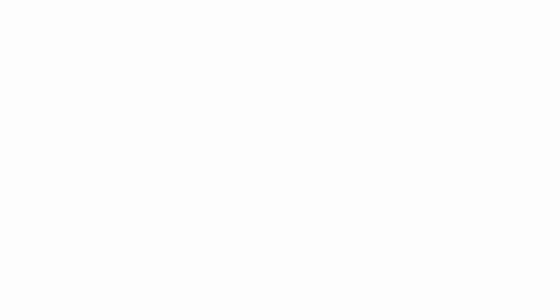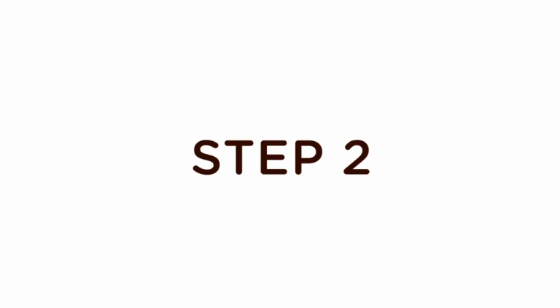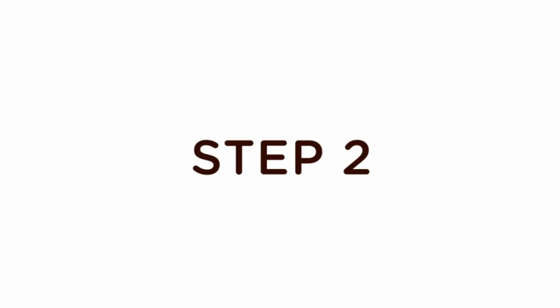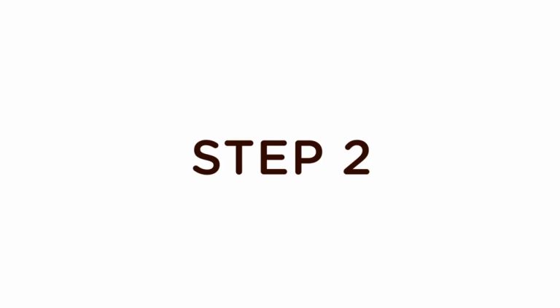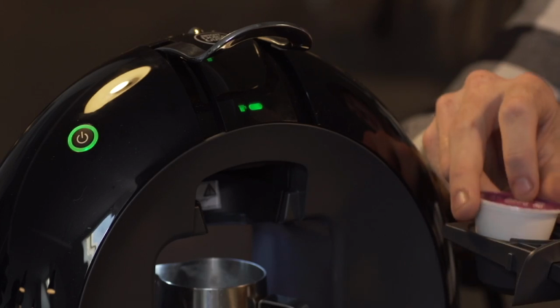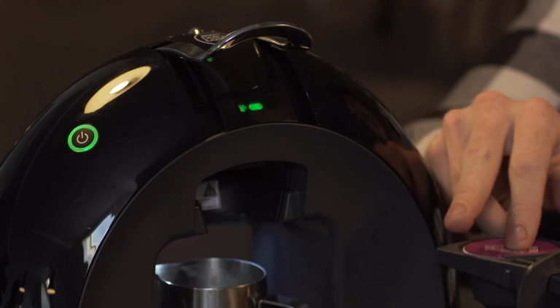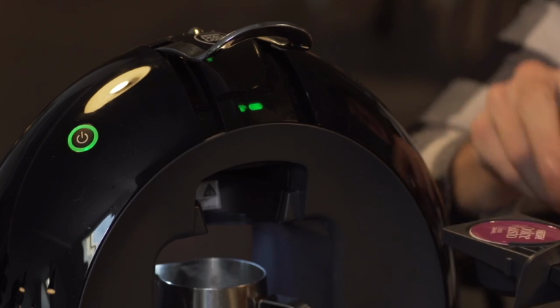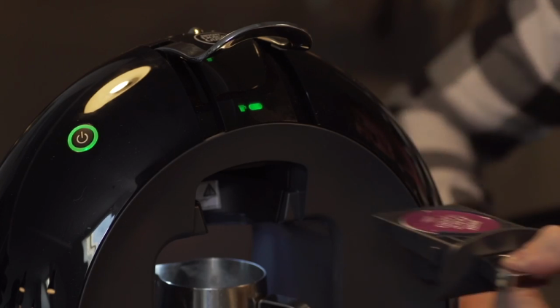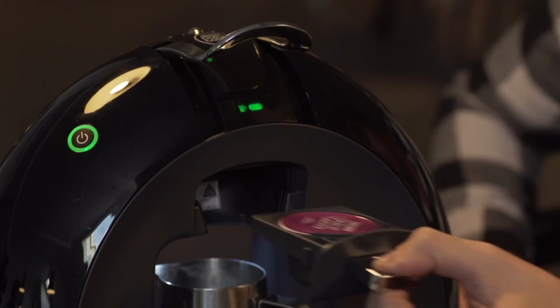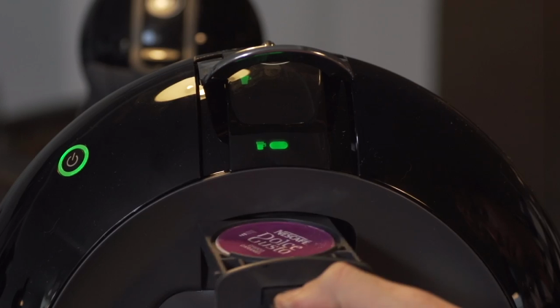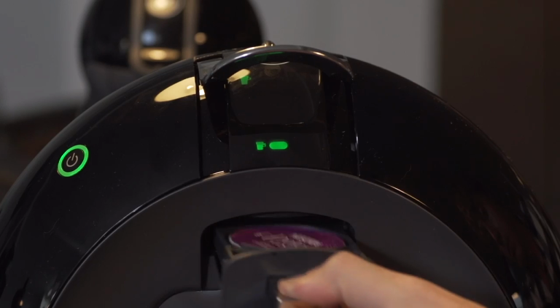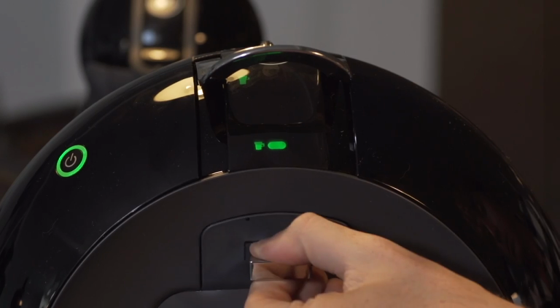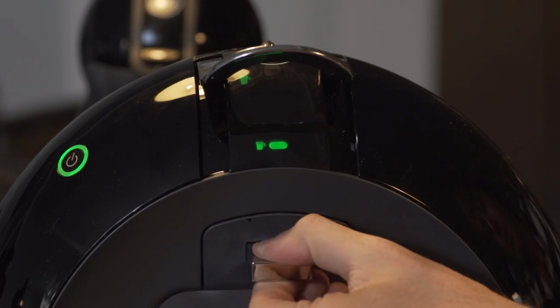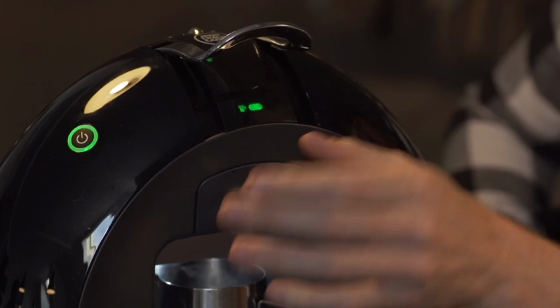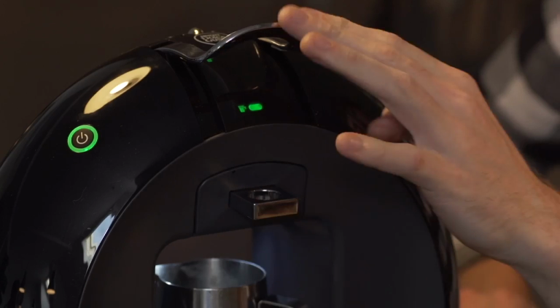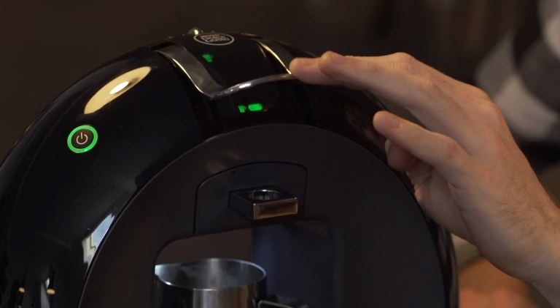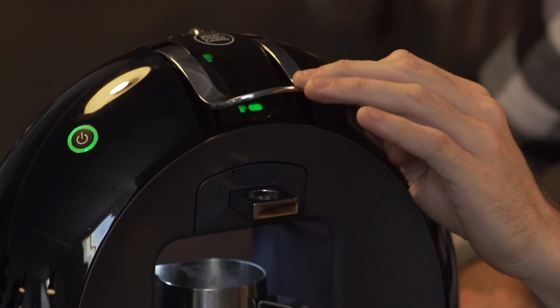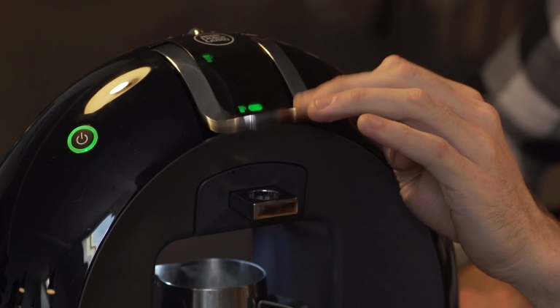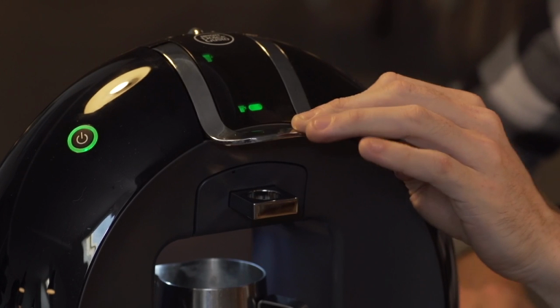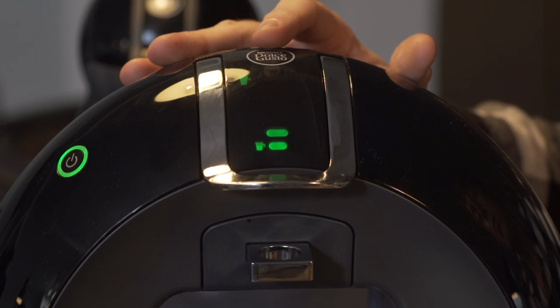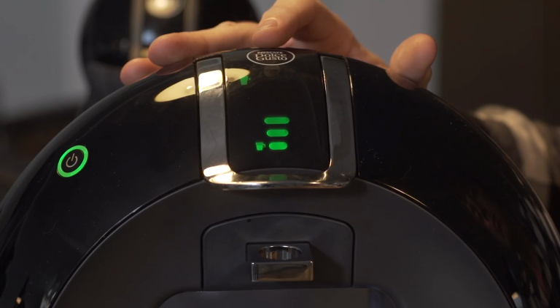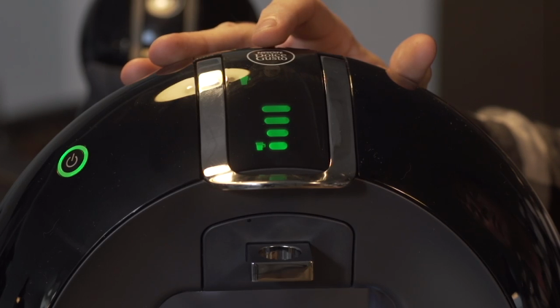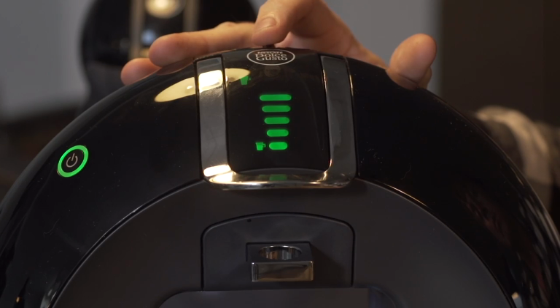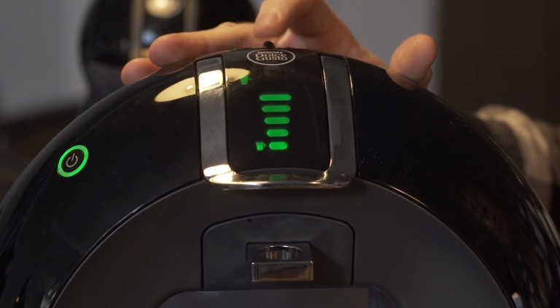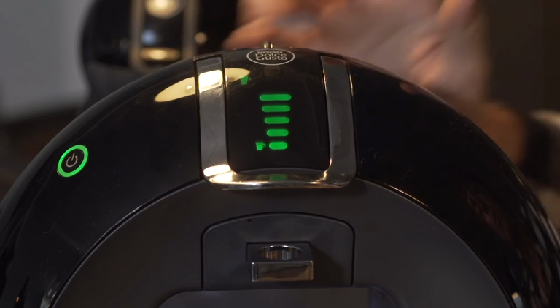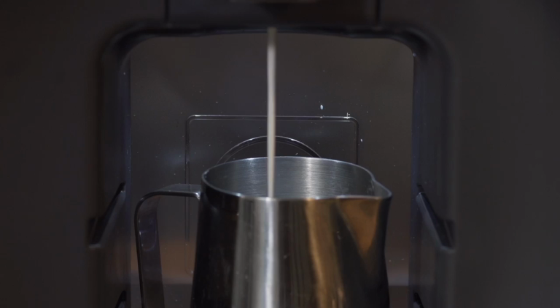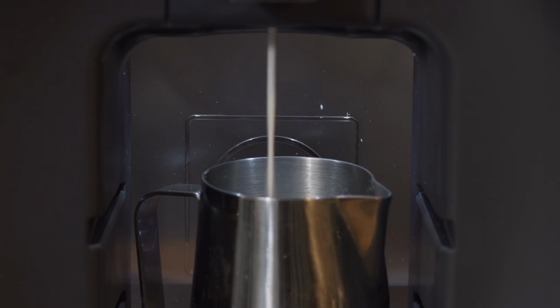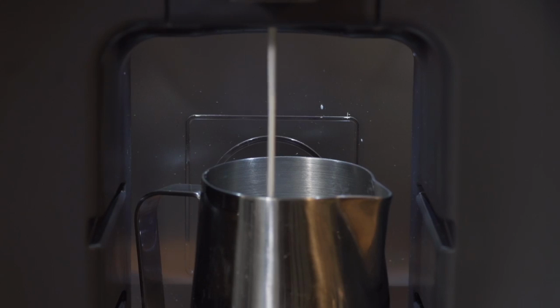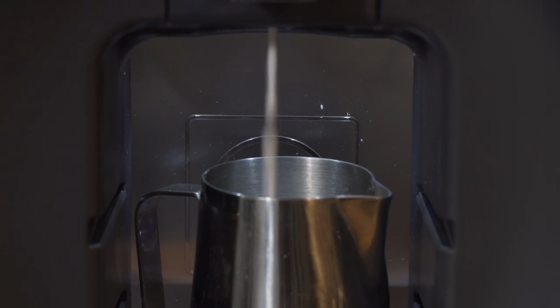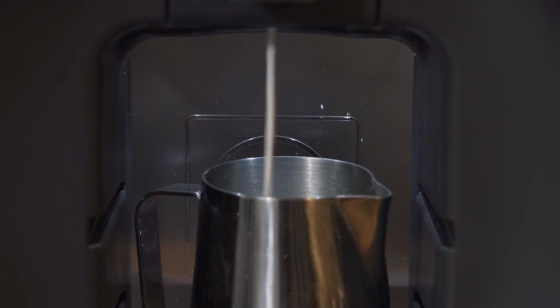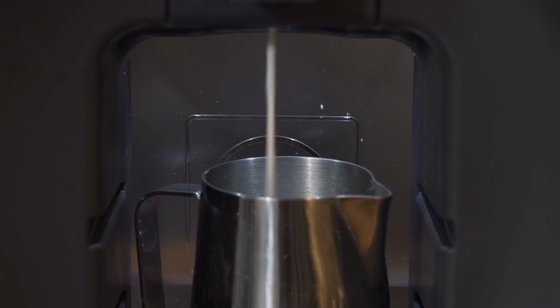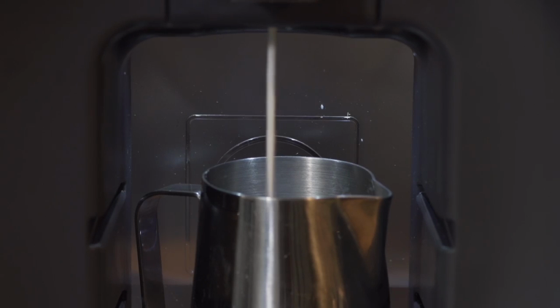Step two, you're gonna grab a white milk capsule and brew that in your machine on a setting of about five bars into a separate milk pitcher.